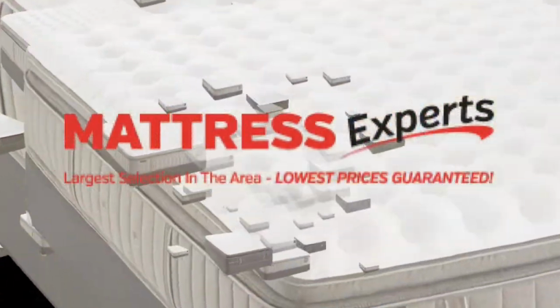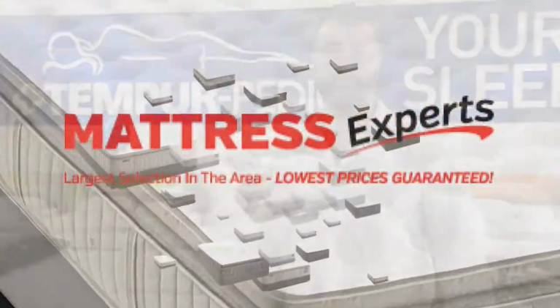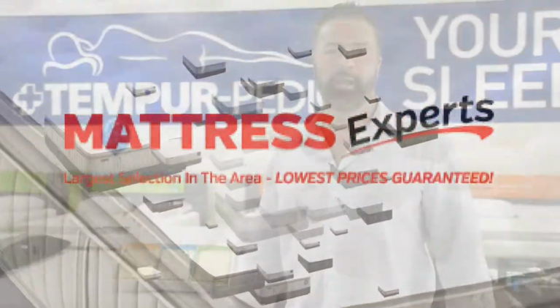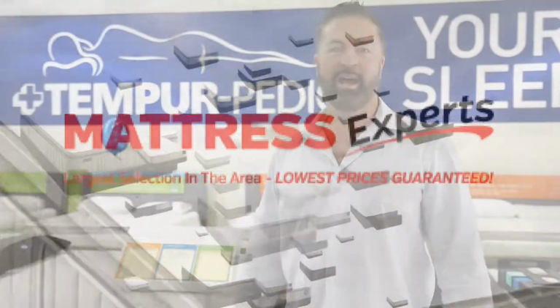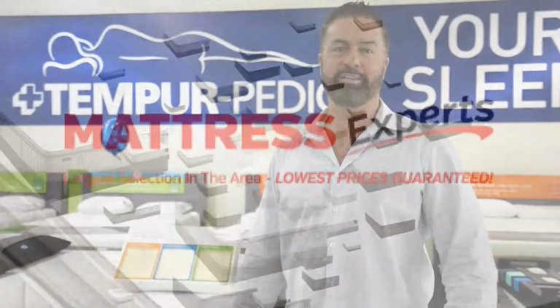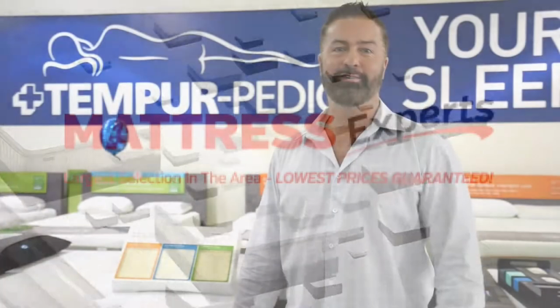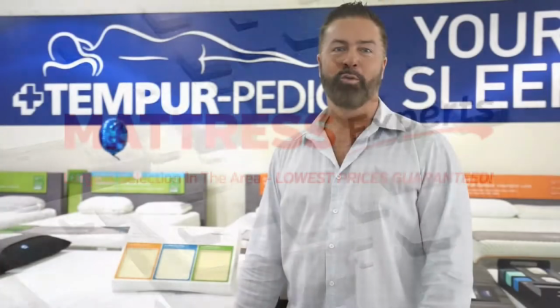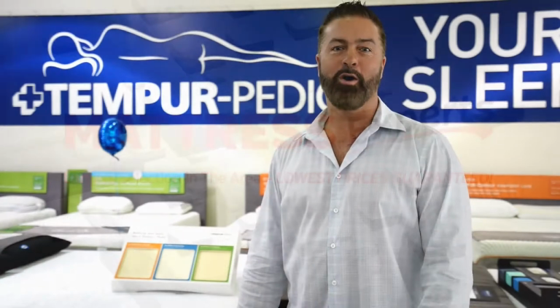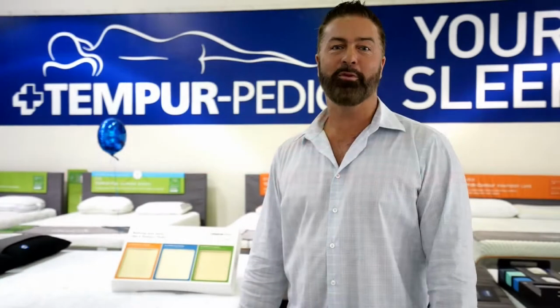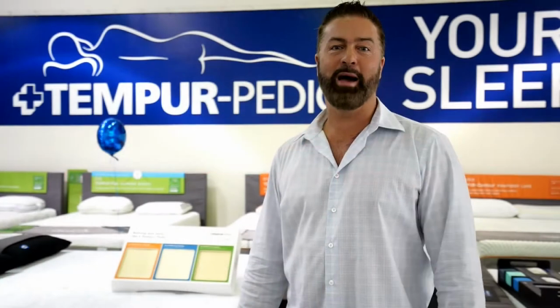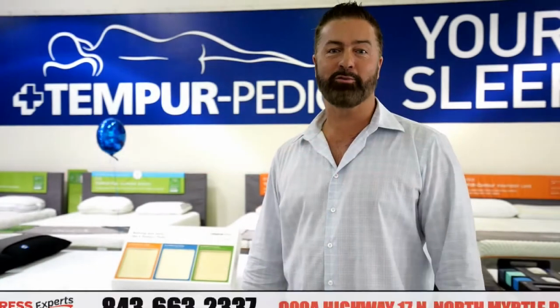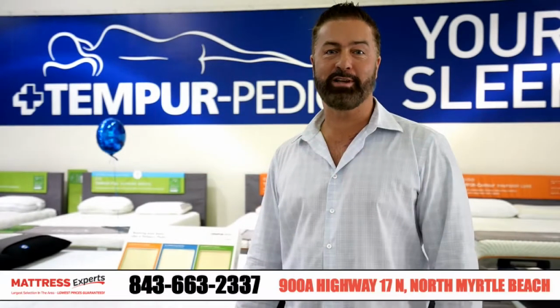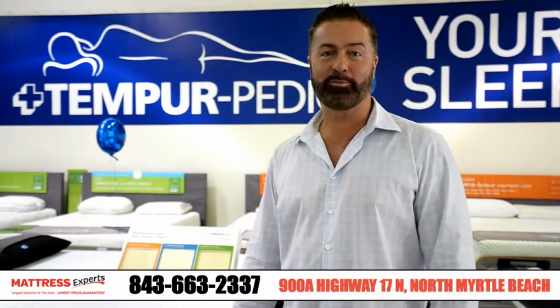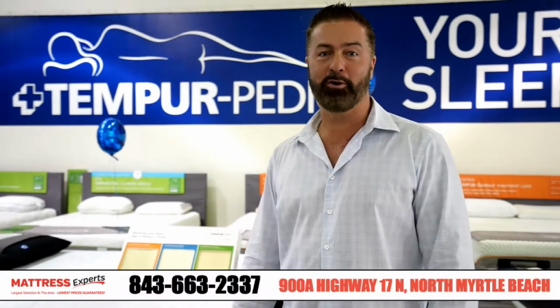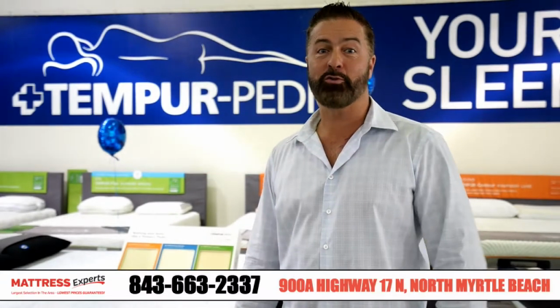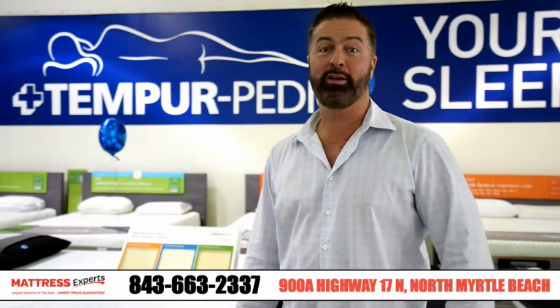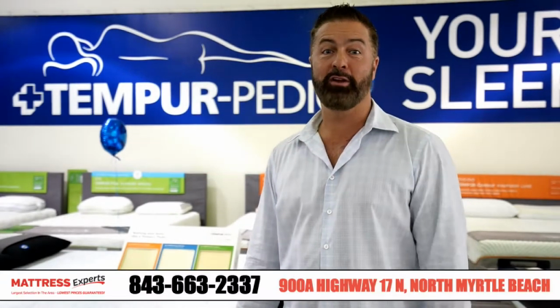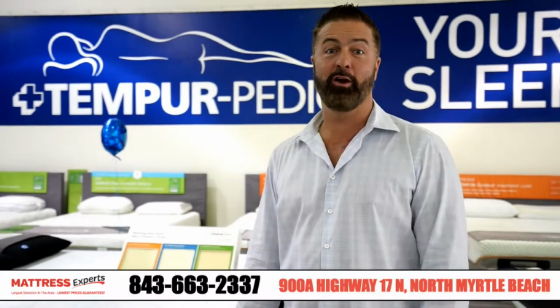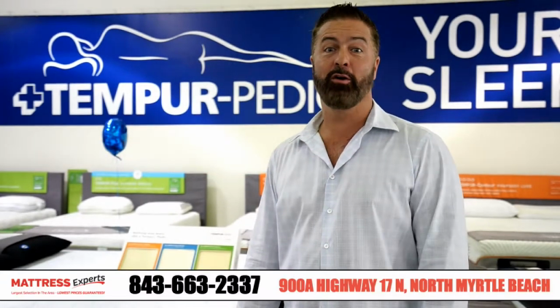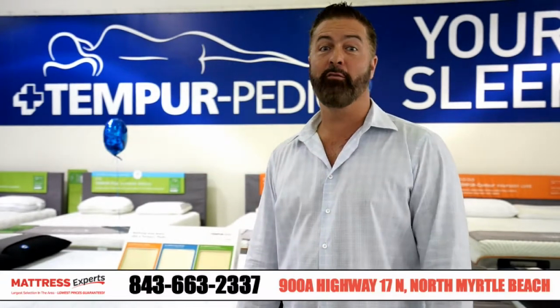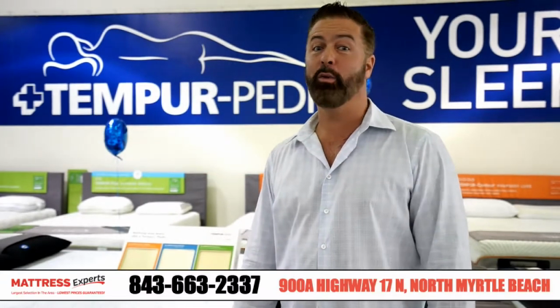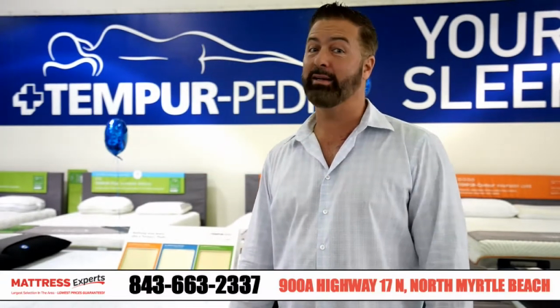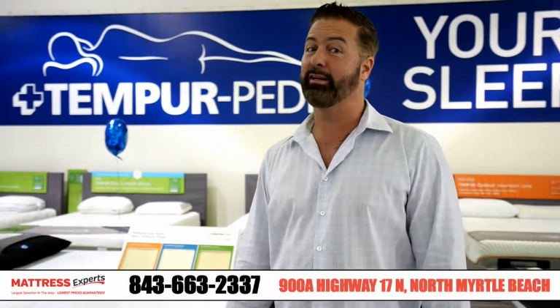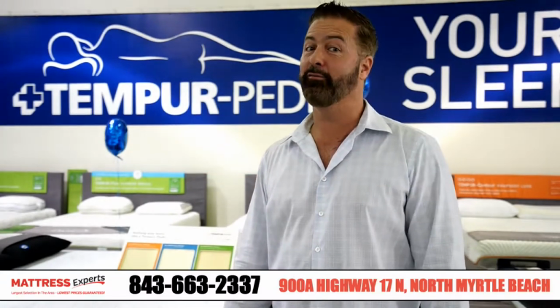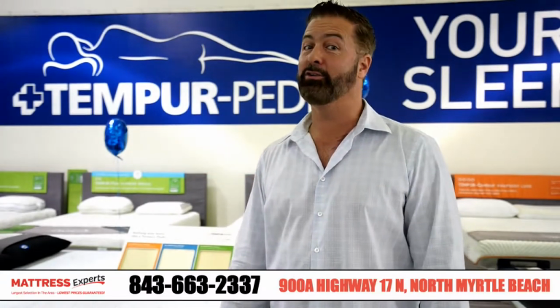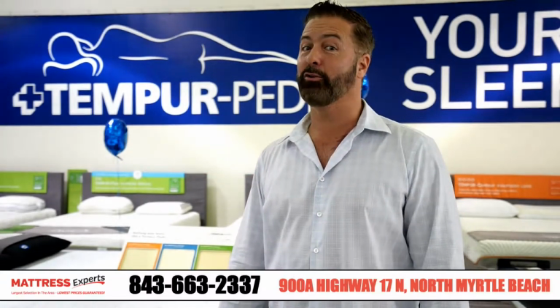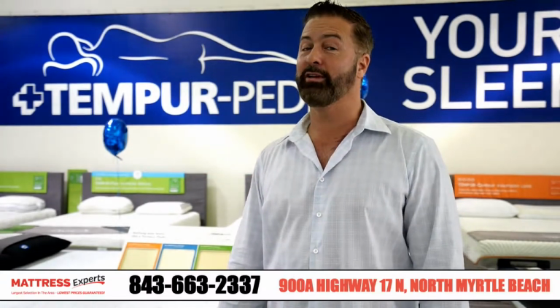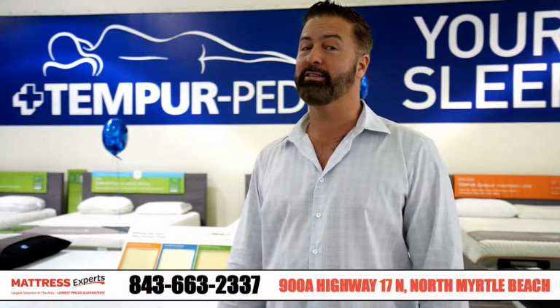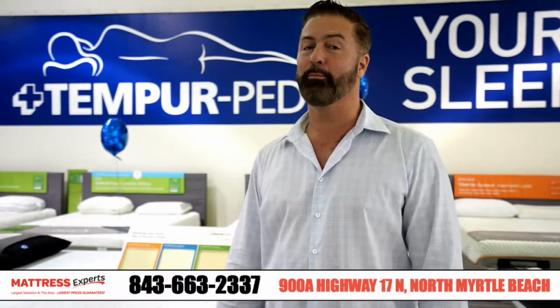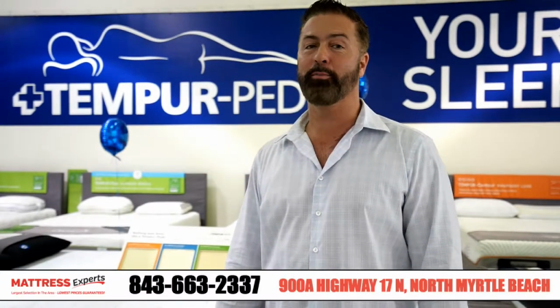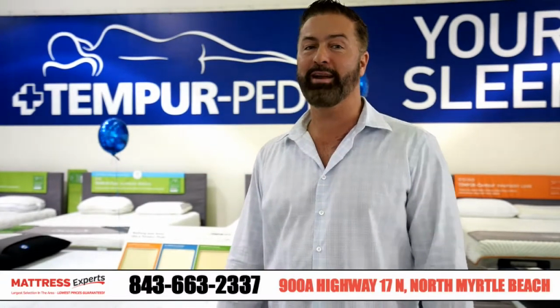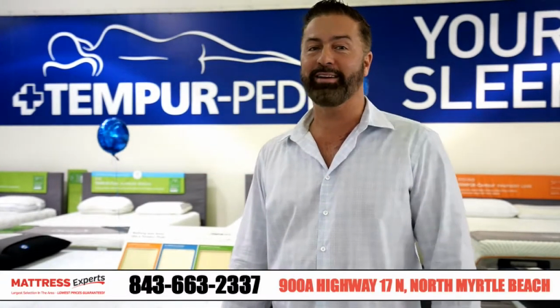Hey guys, welcome to Mattress Experts training video of the week featuring Tempur-Pedic.